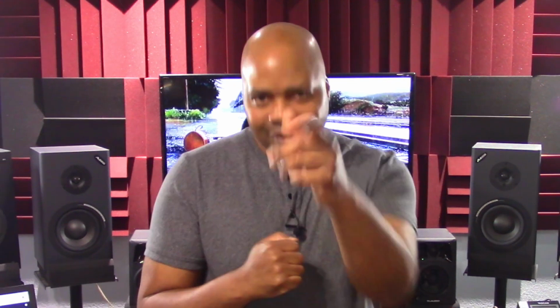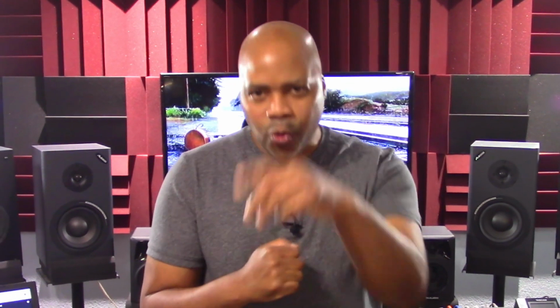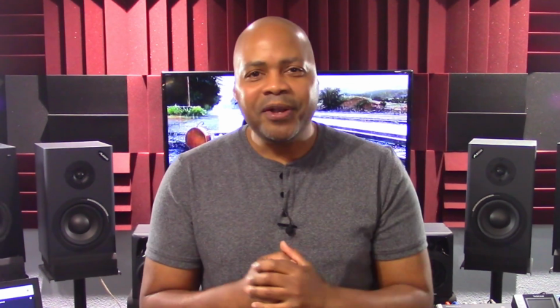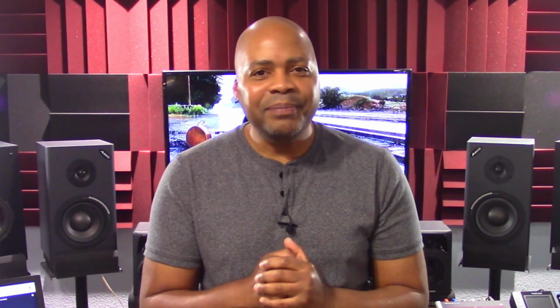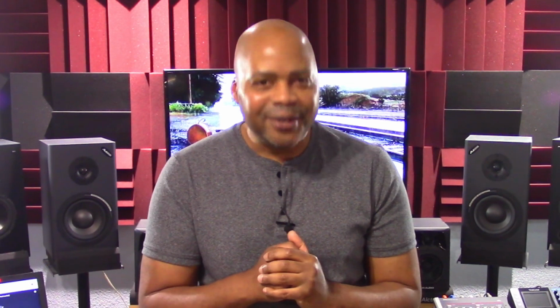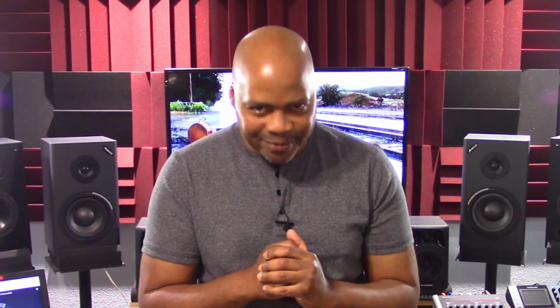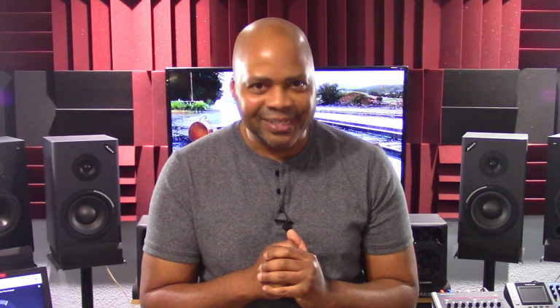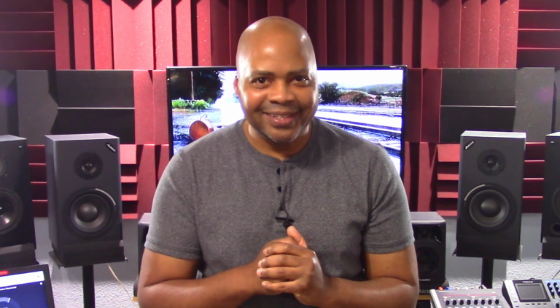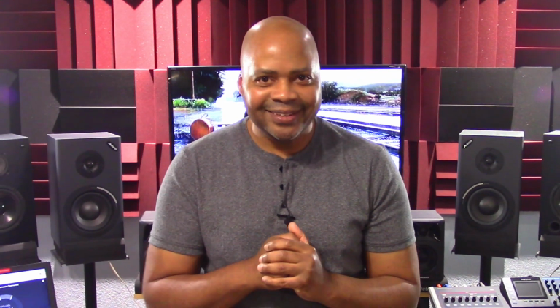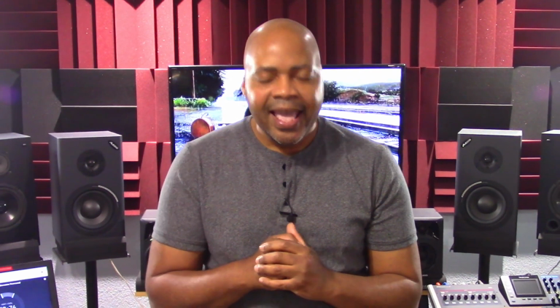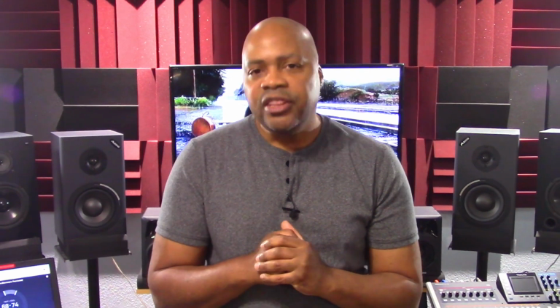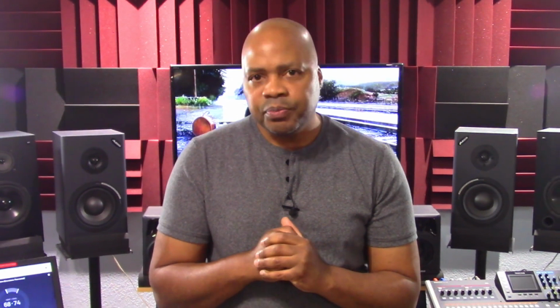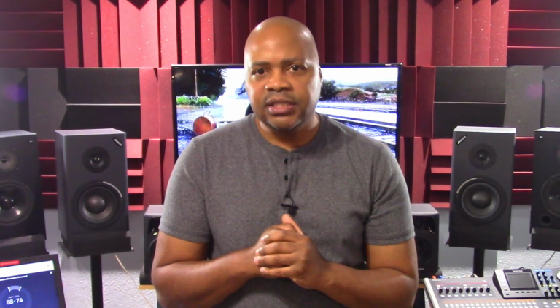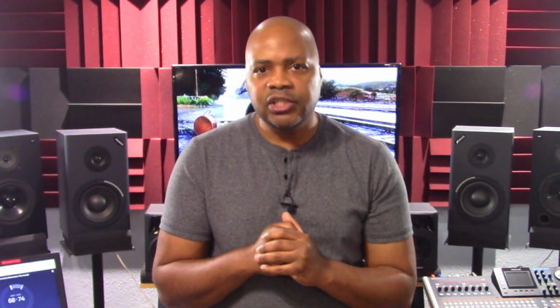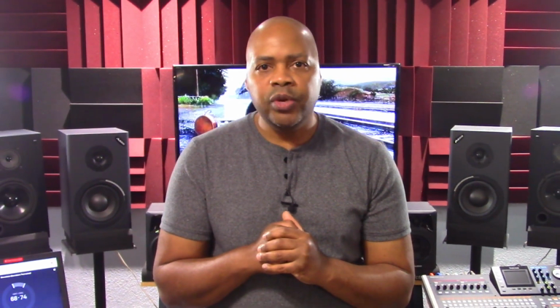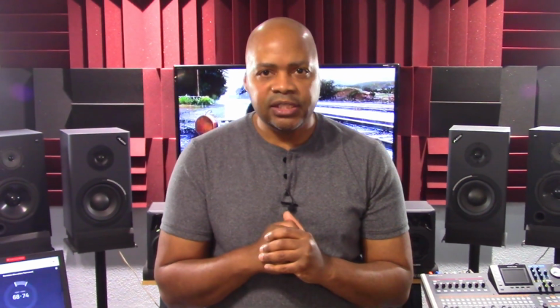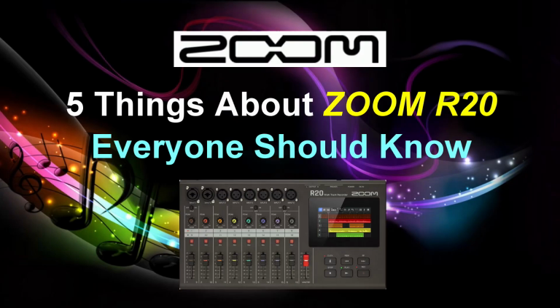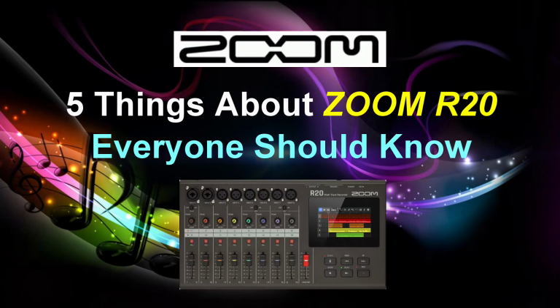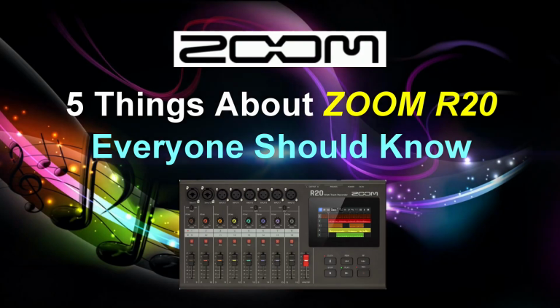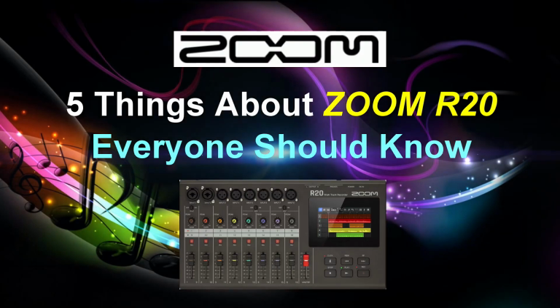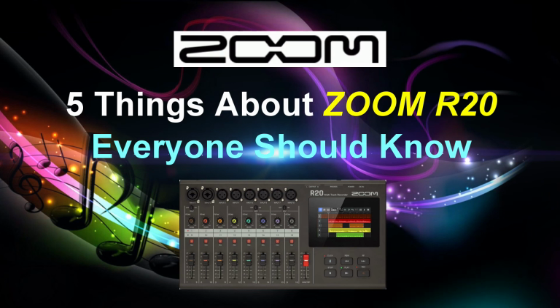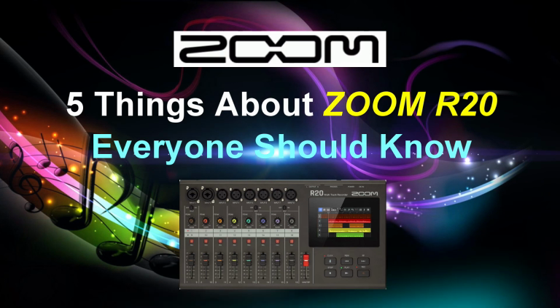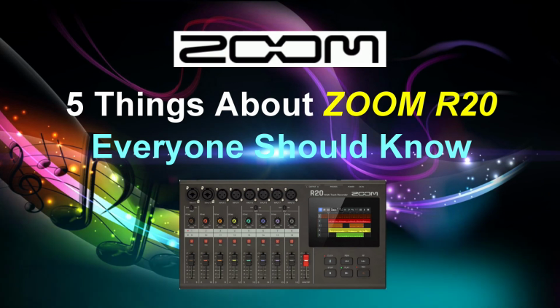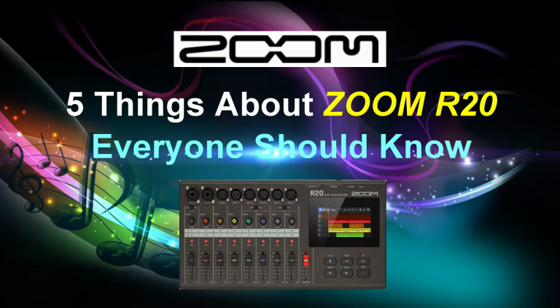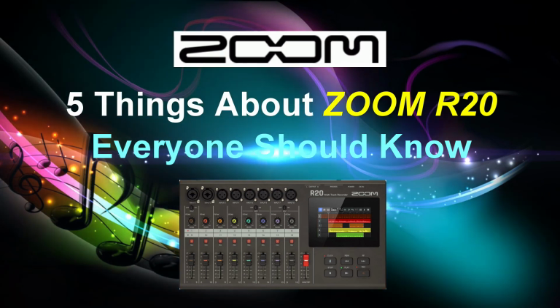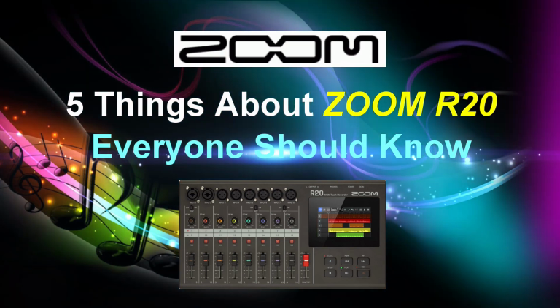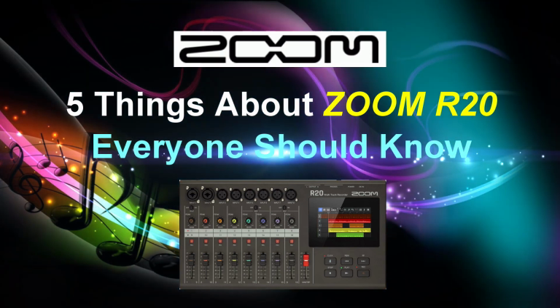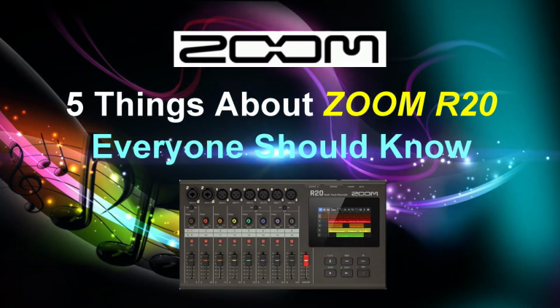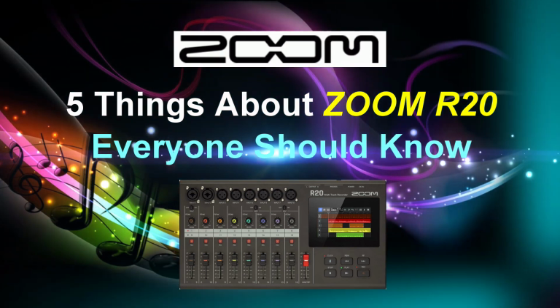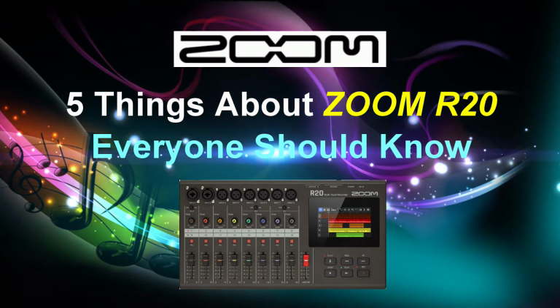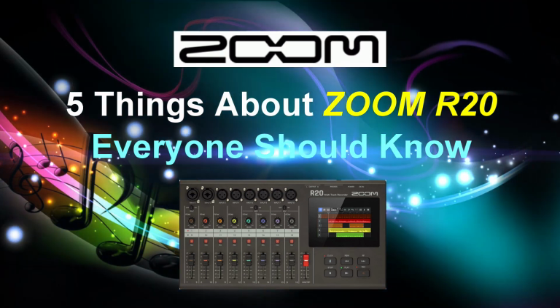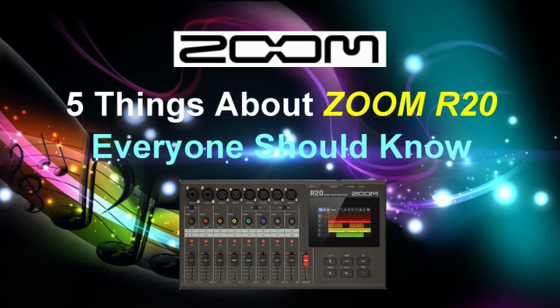Welcome to PowerCodeMusic. In this presentation, we're going to talk about 5 things you should know about the Zoom R20.